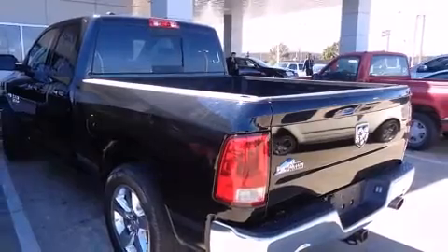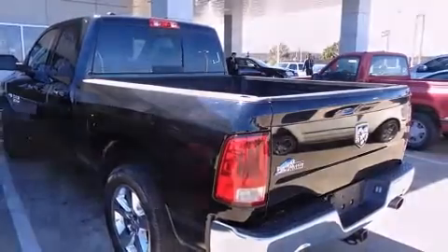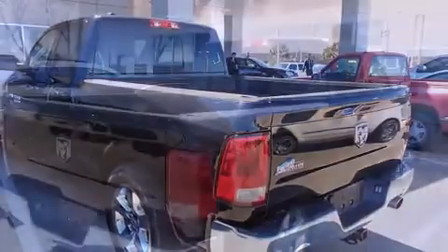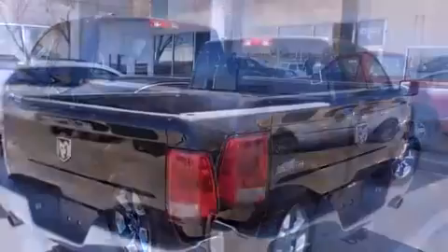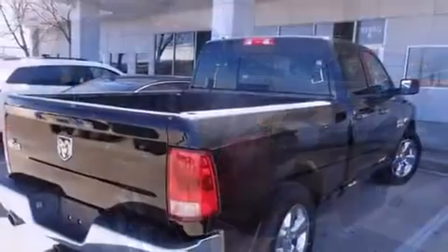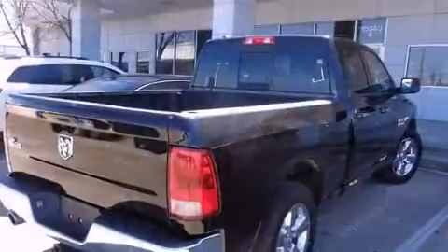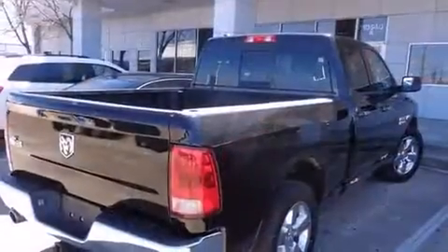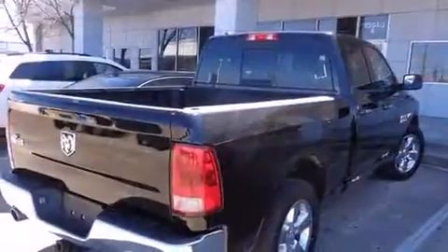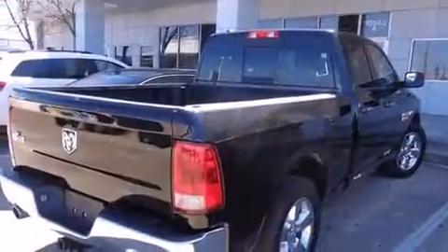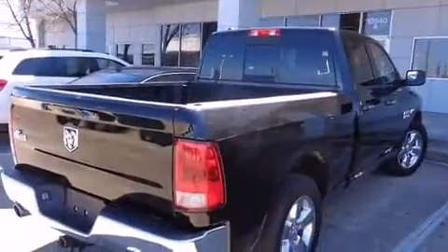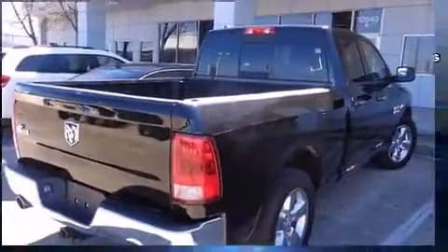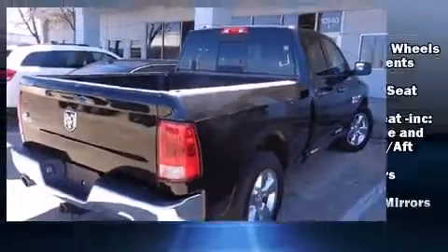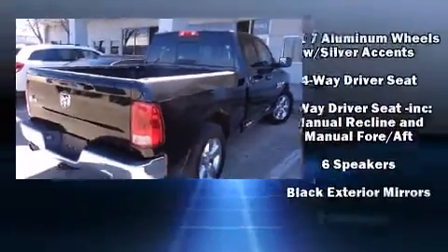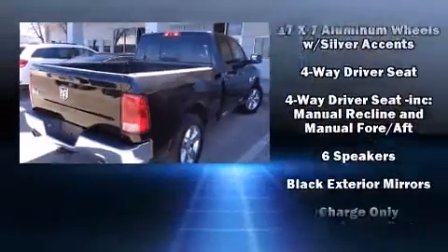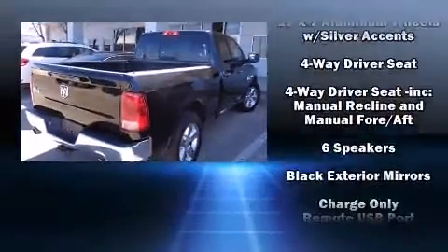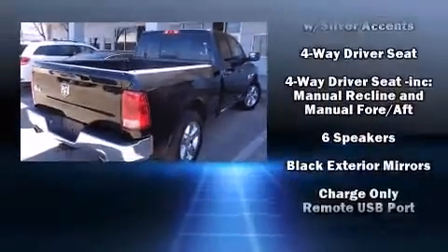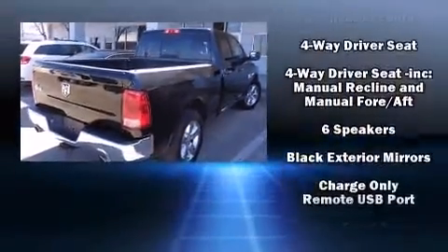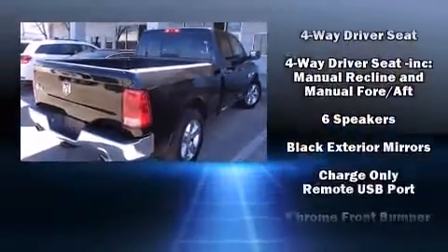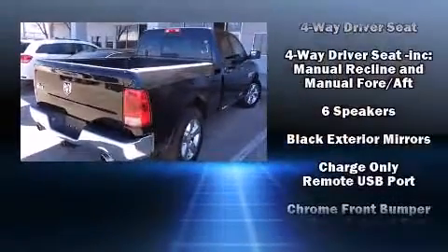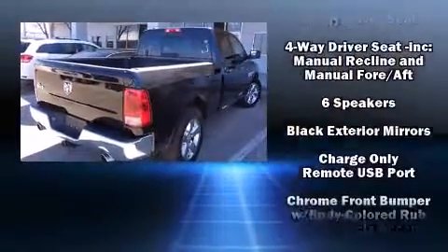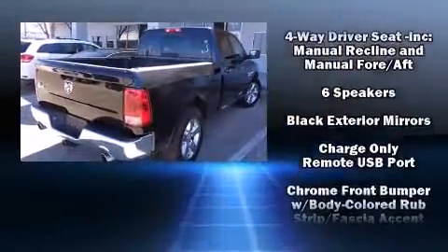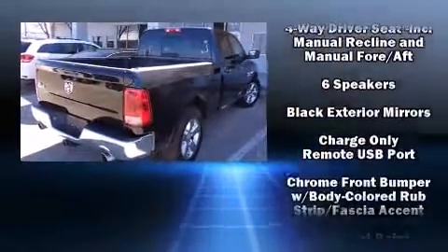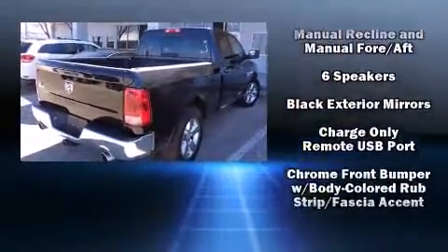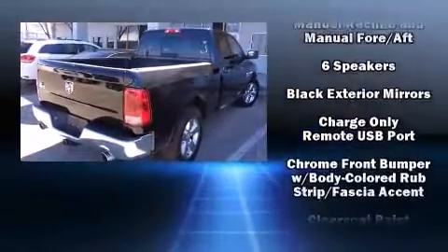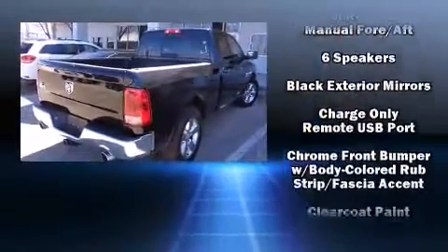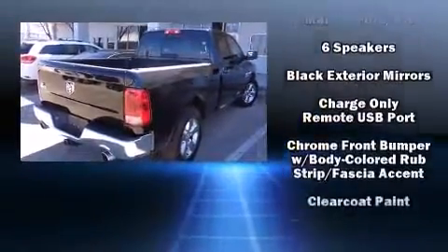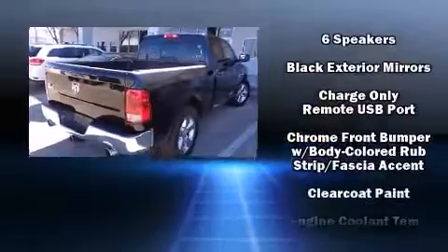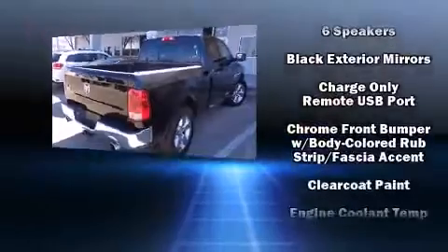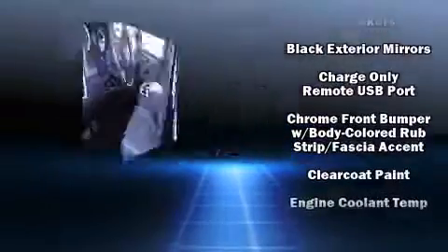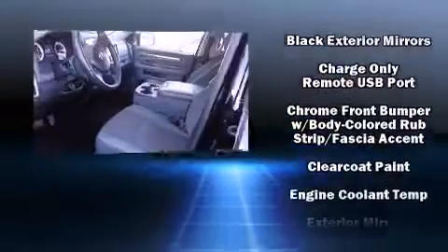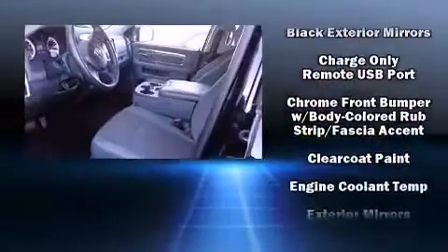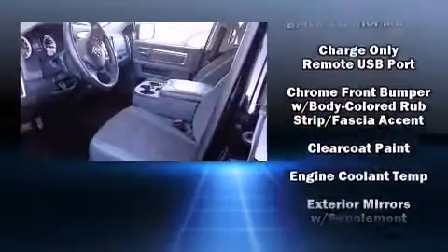It features an automatic transmission, rear-wheel drive, and a powerful 8-cylinder engine.